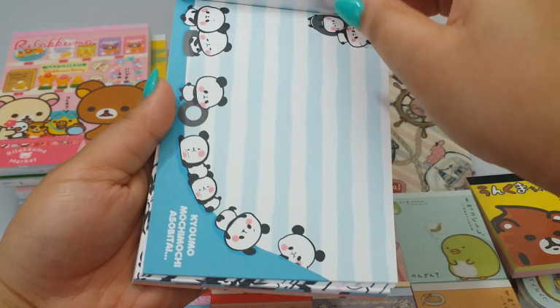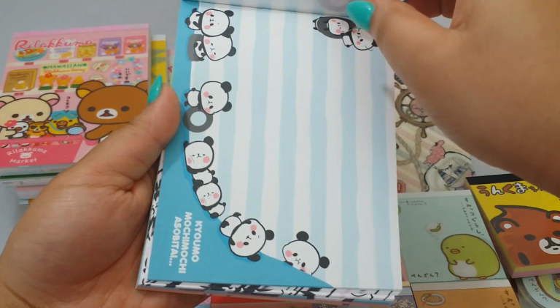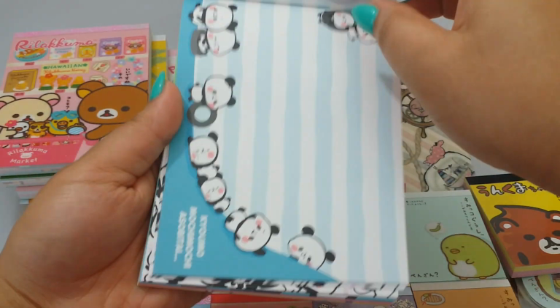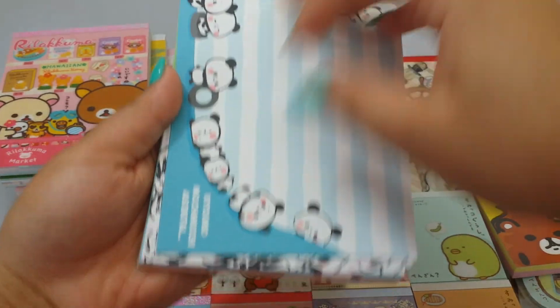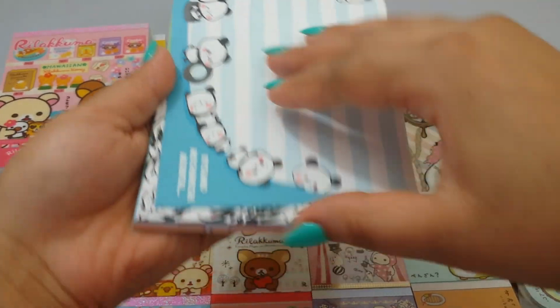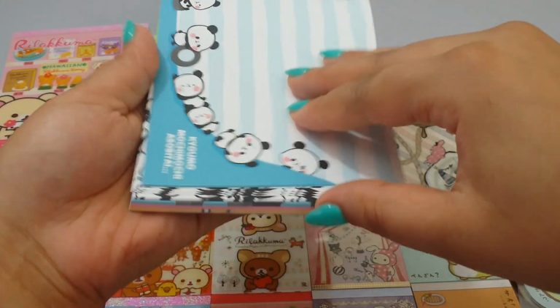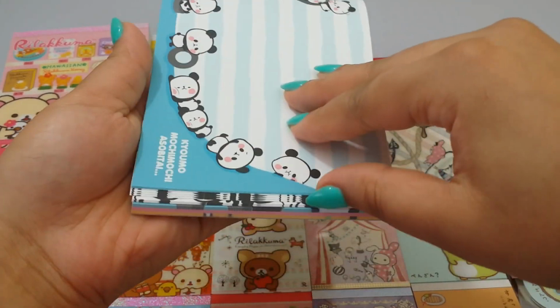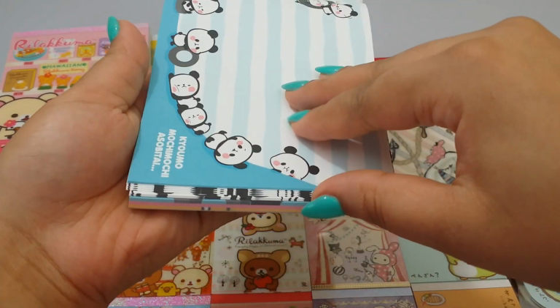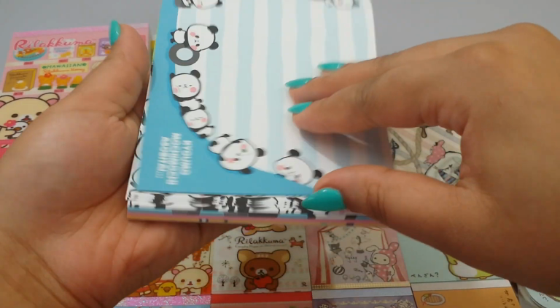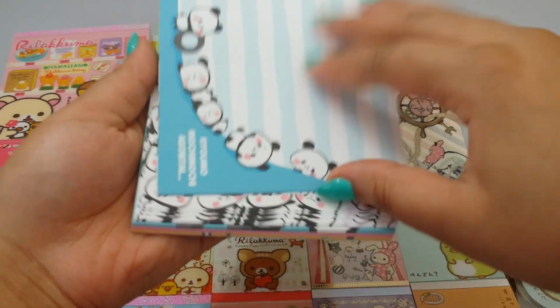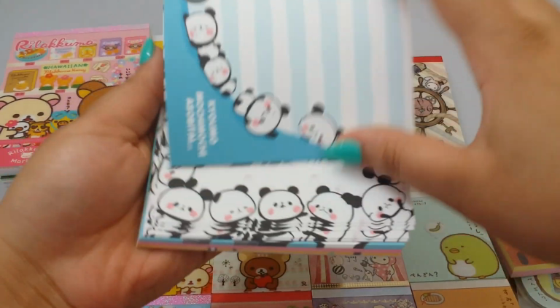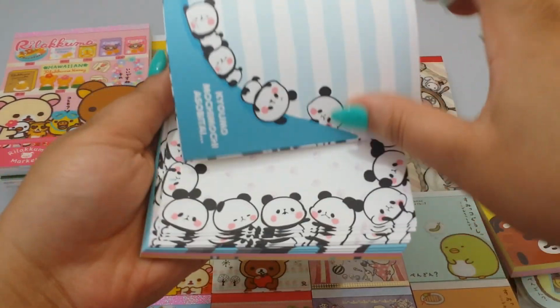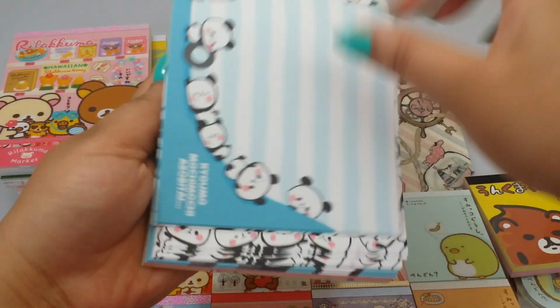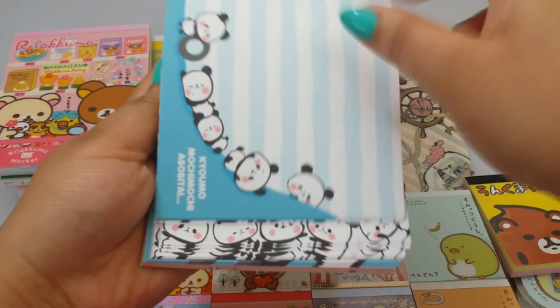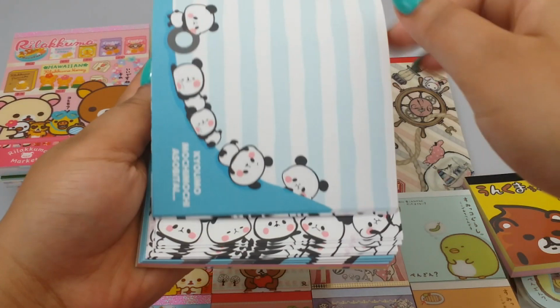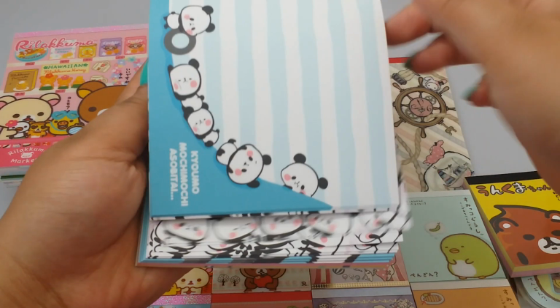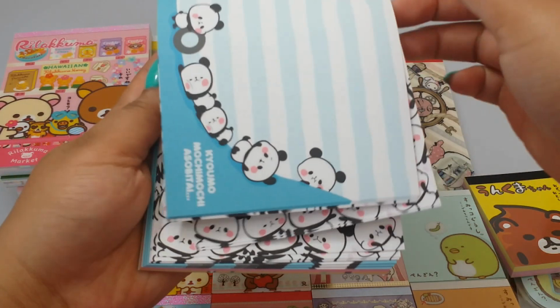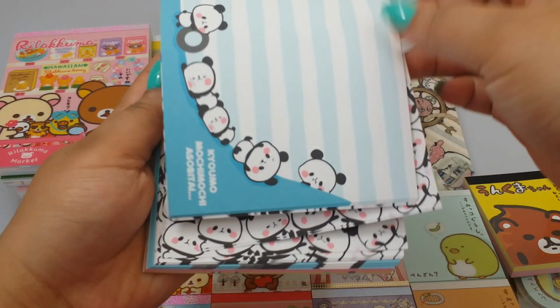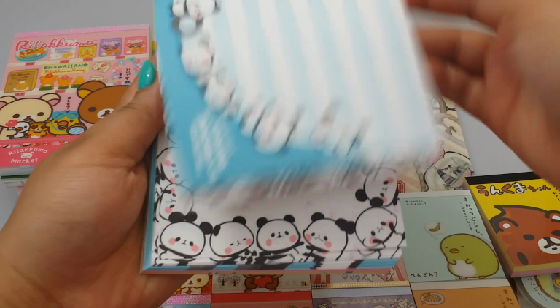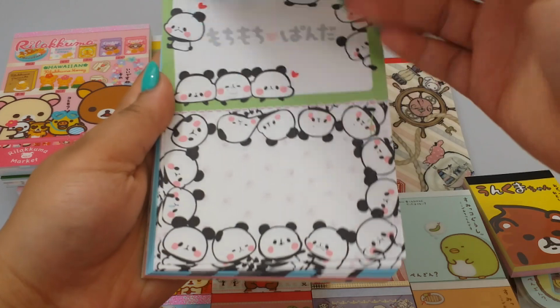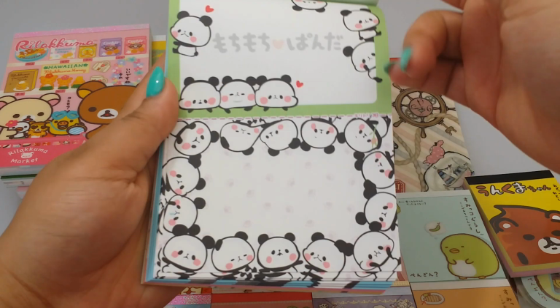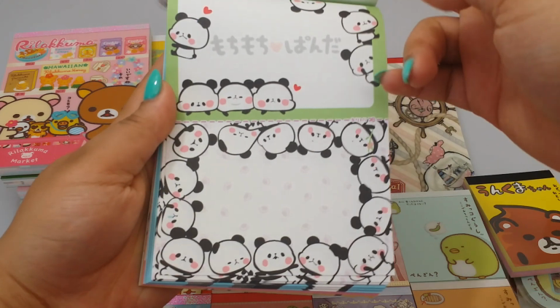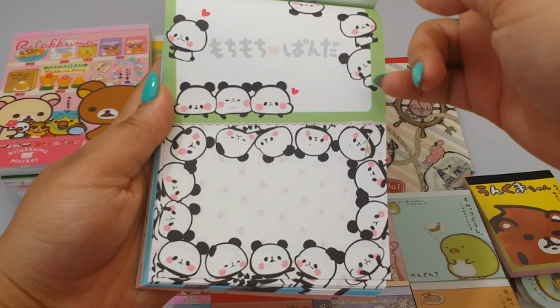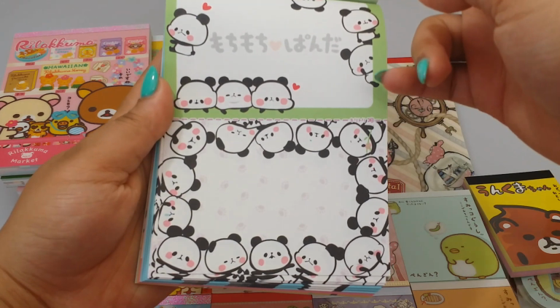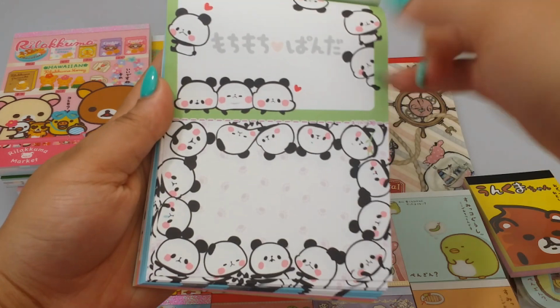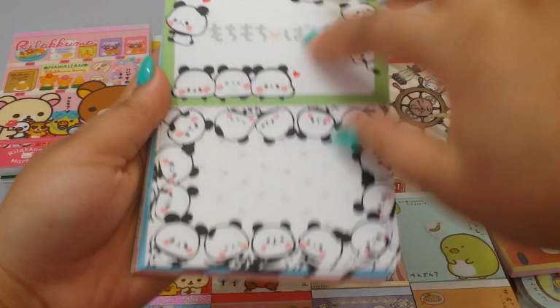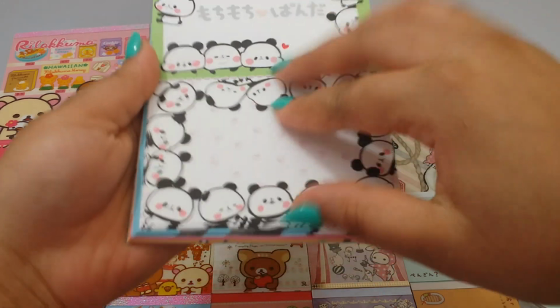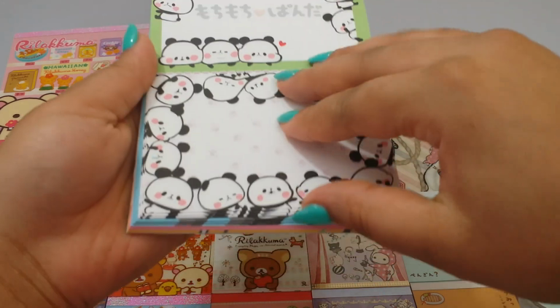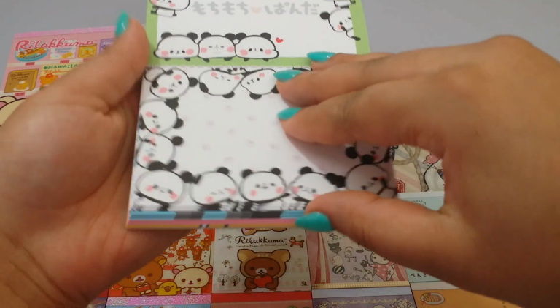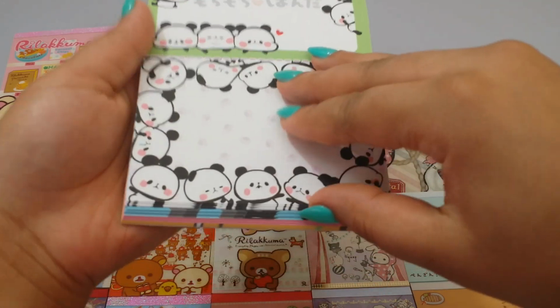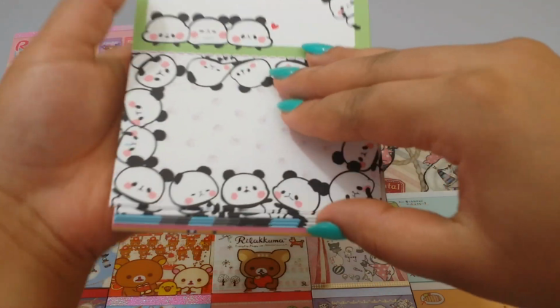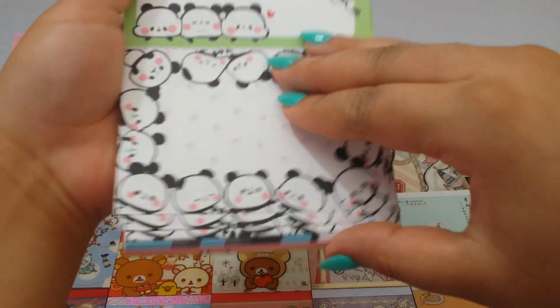I really love the little pandas - Moochie Panda.